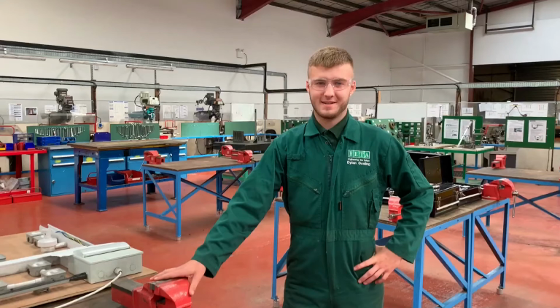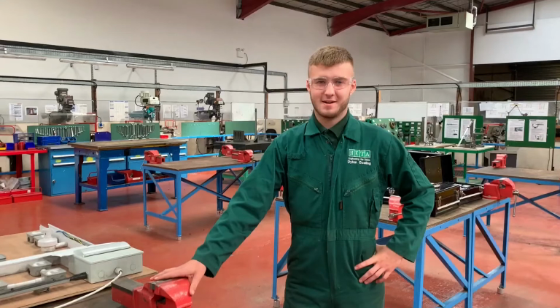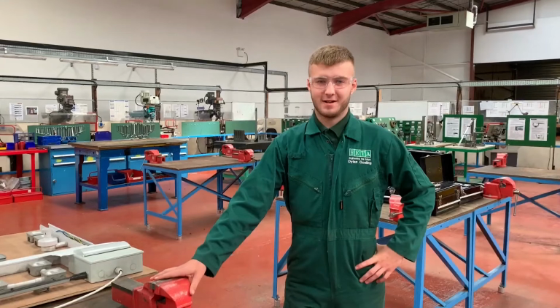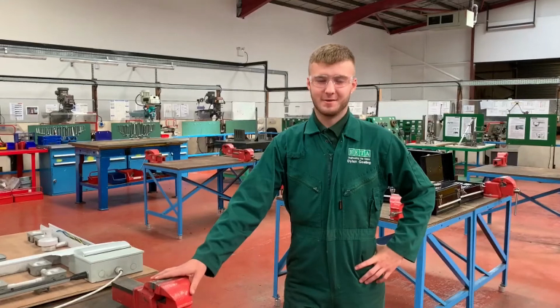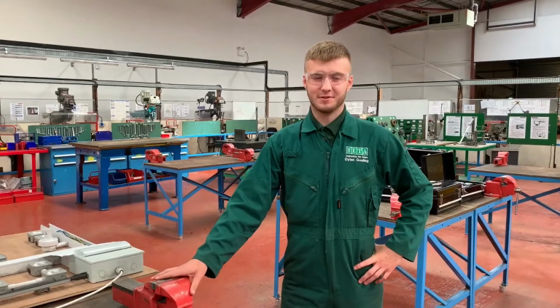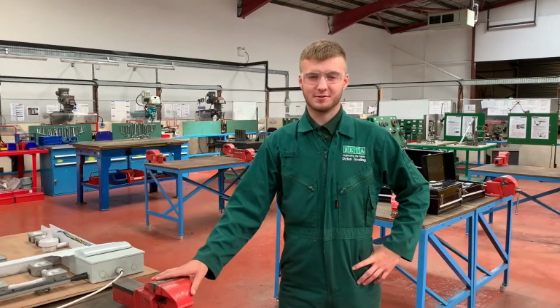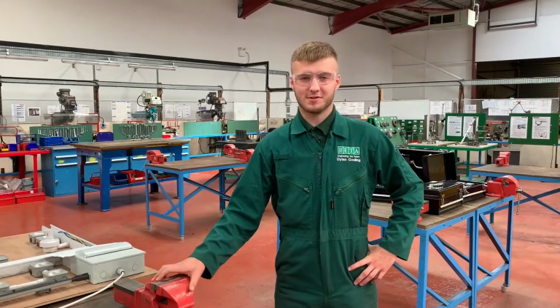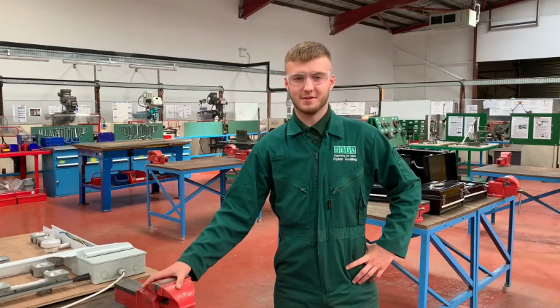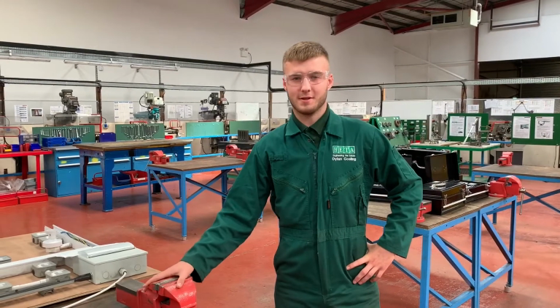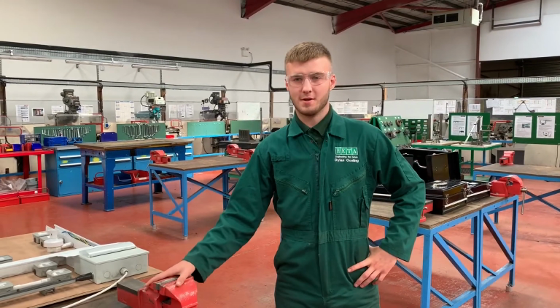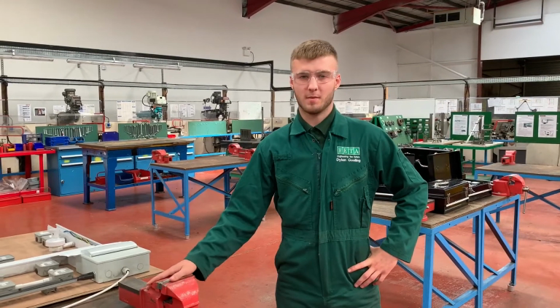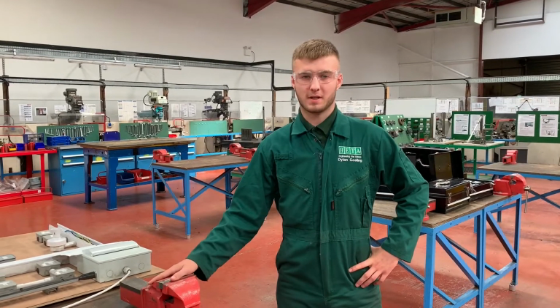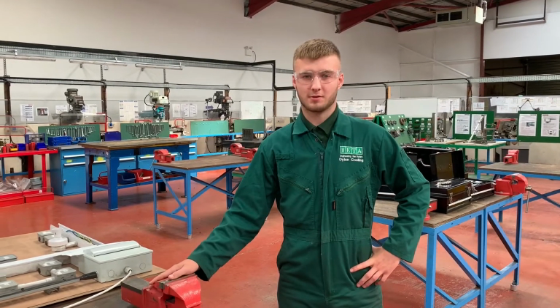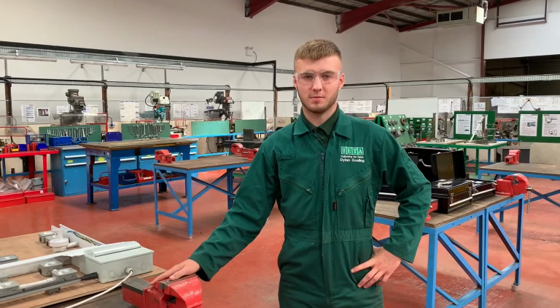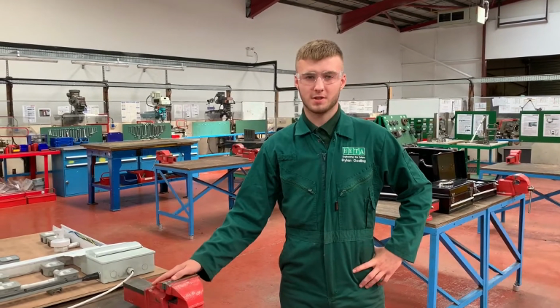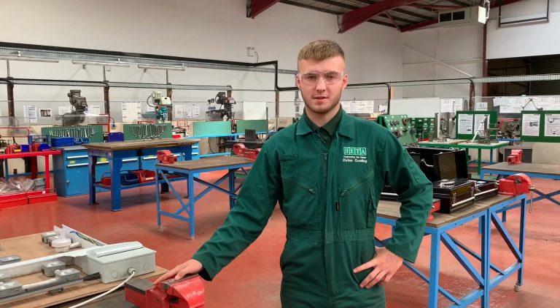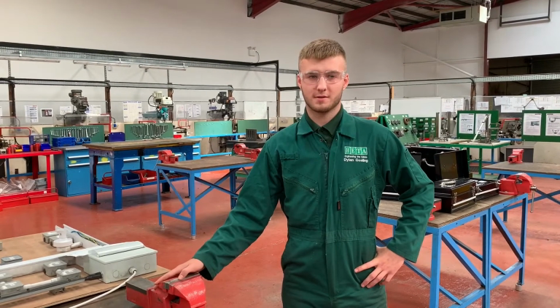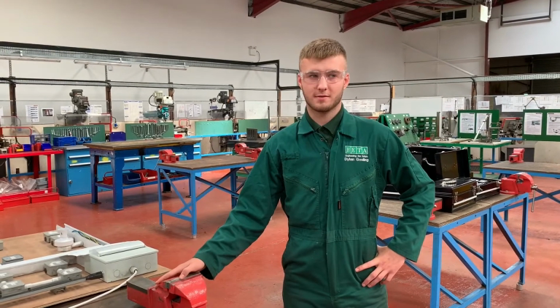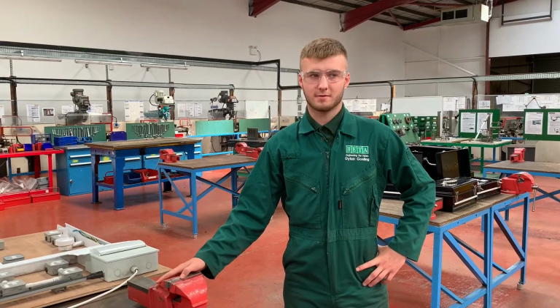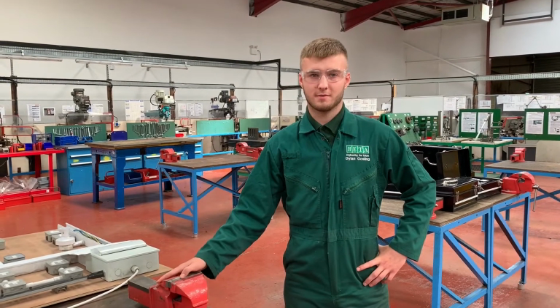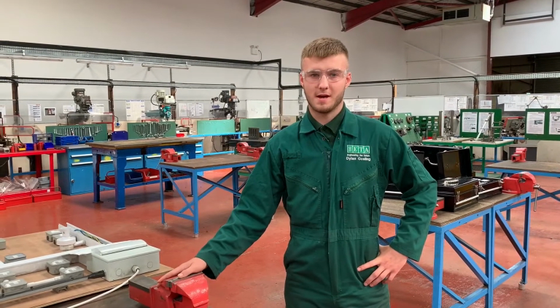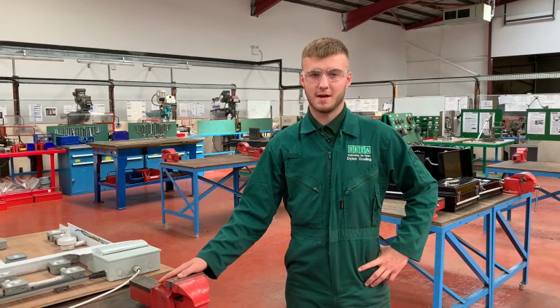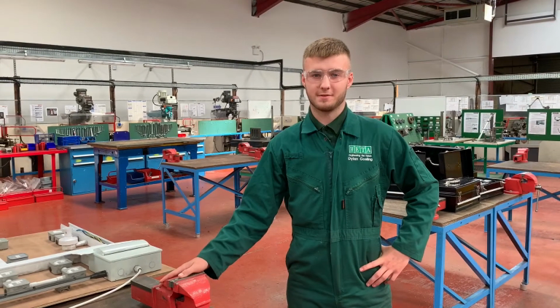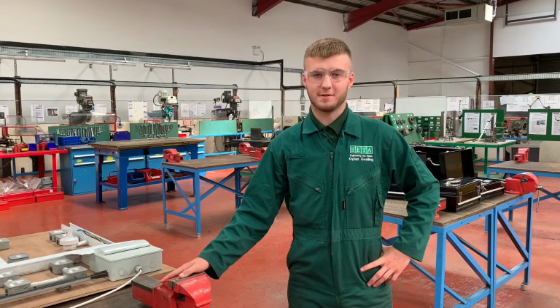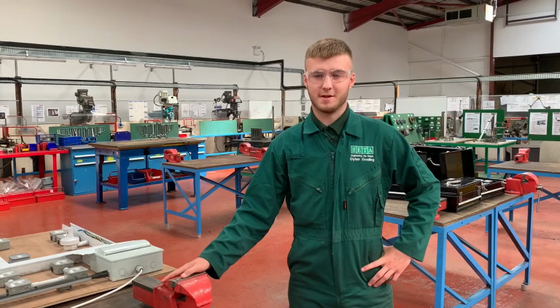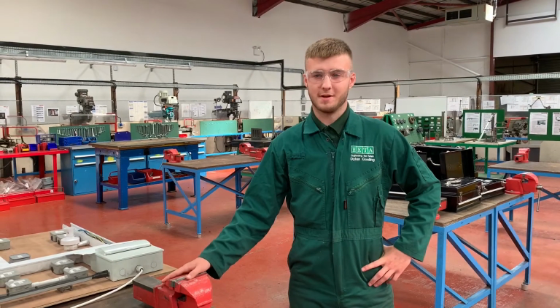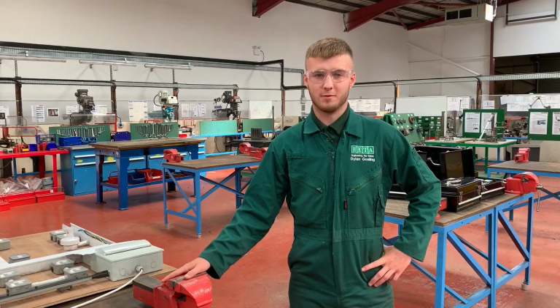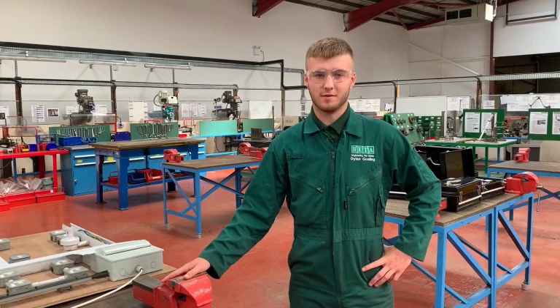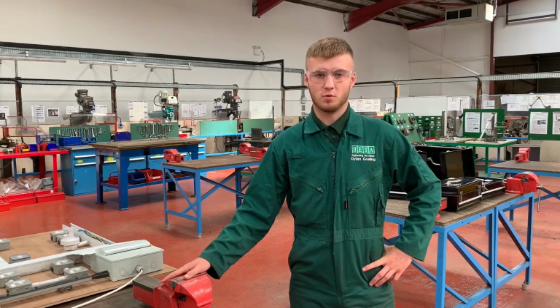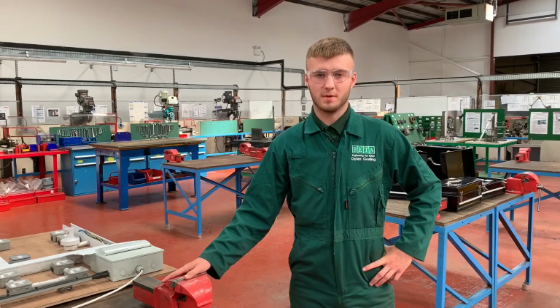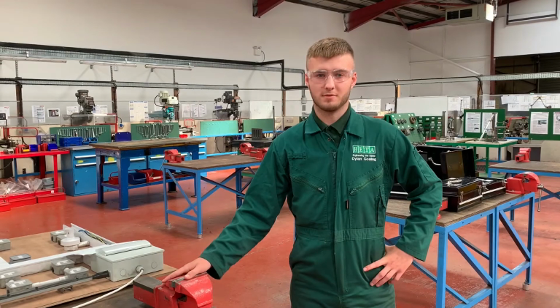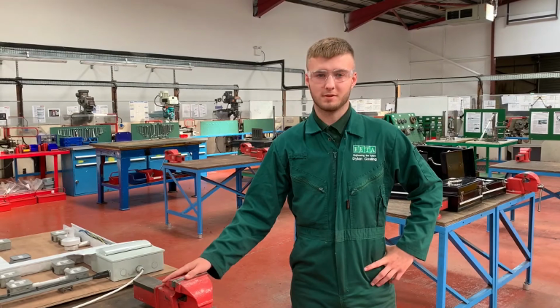Hi, I'm Dylan Gosling. I'm a chemical machinist at HETA and I work for the PLC.